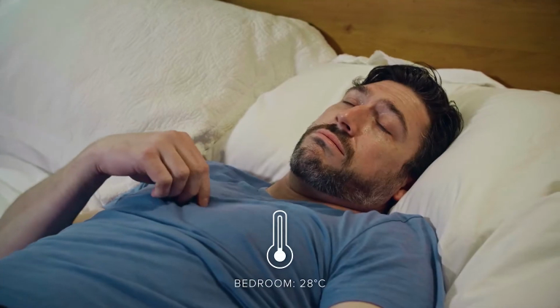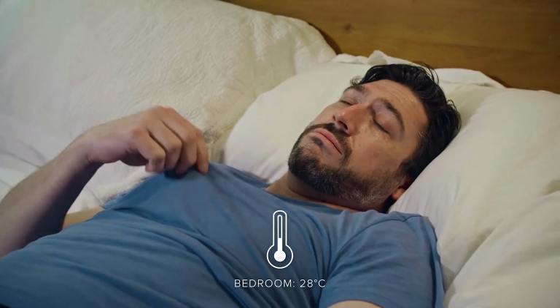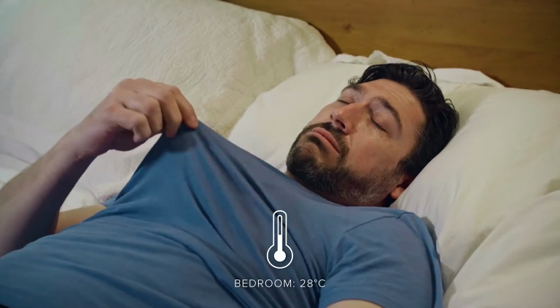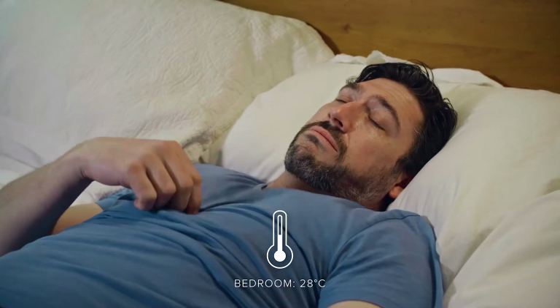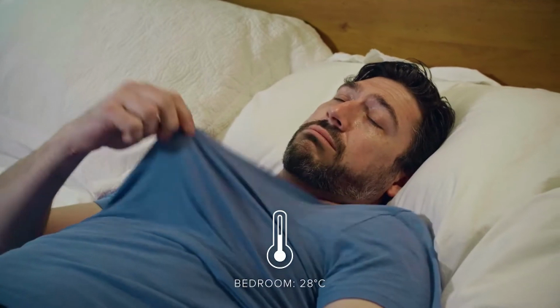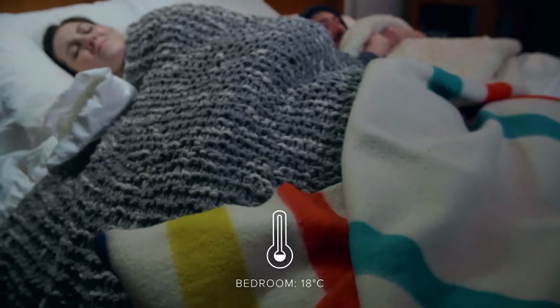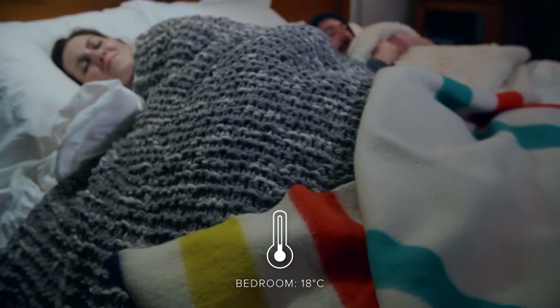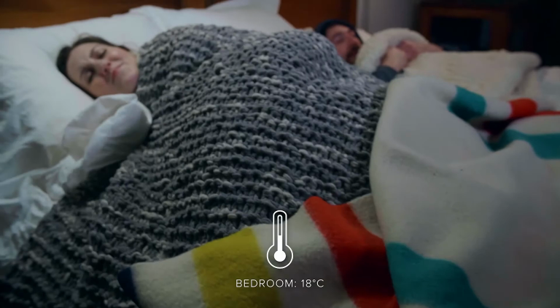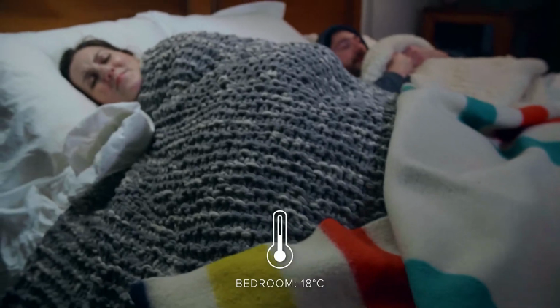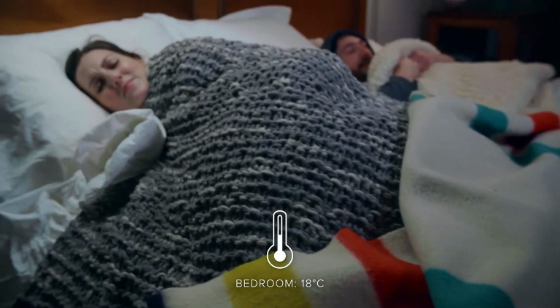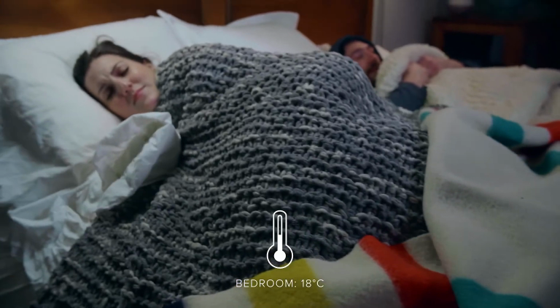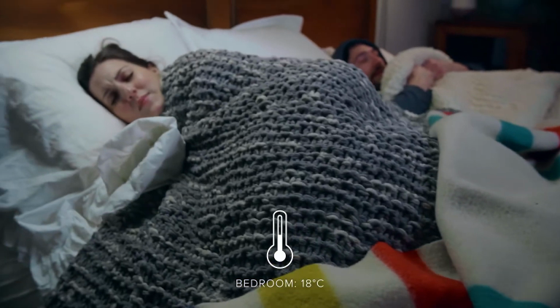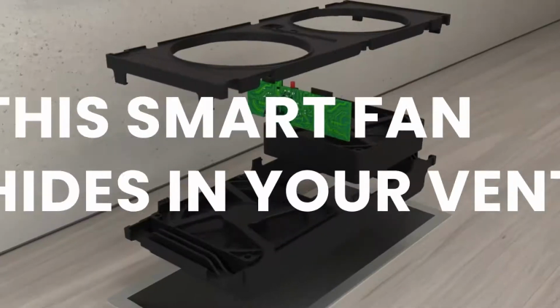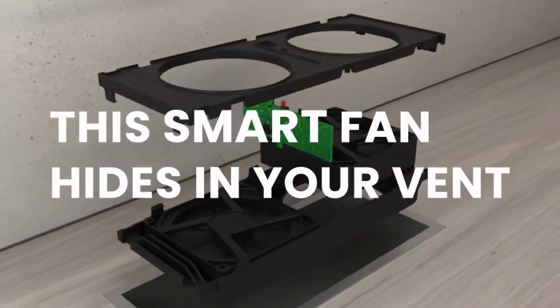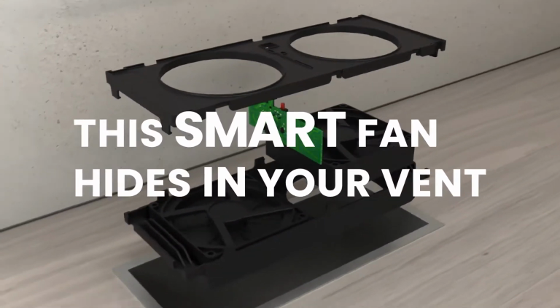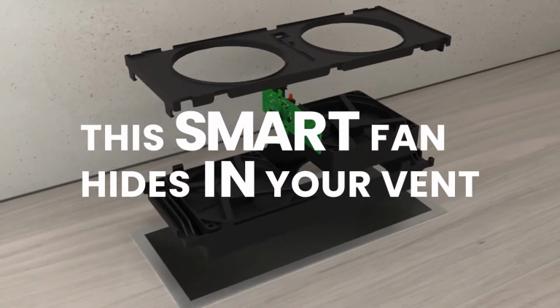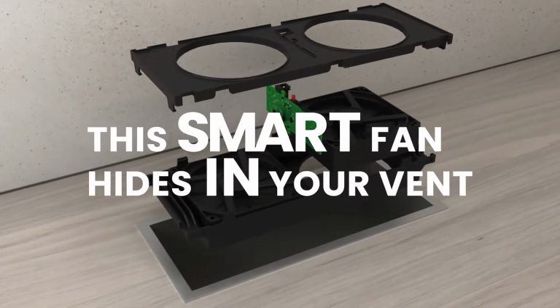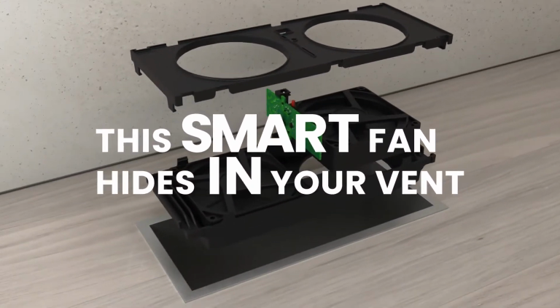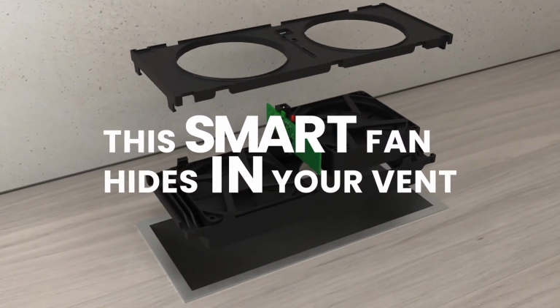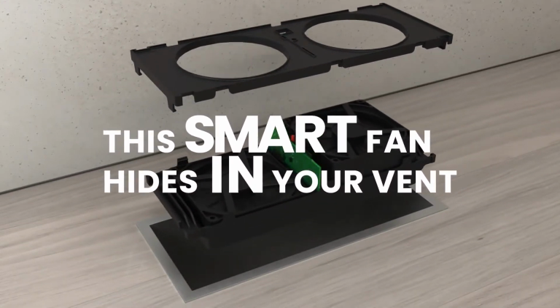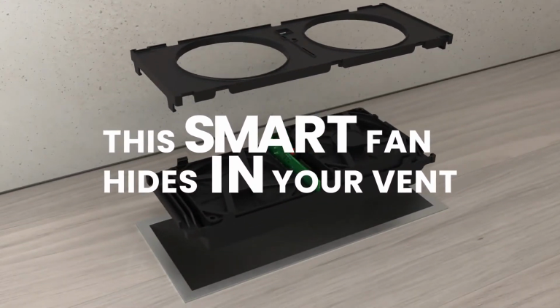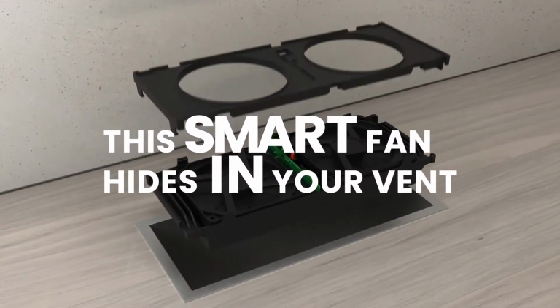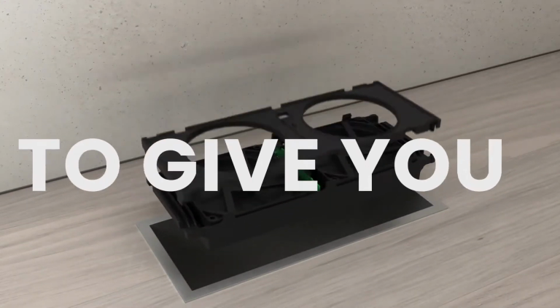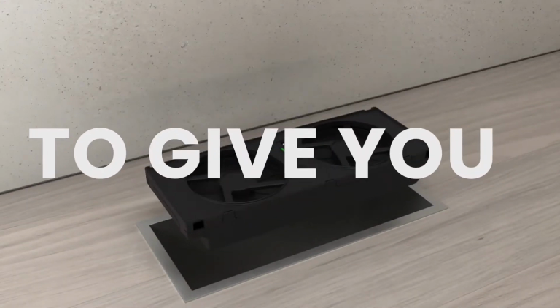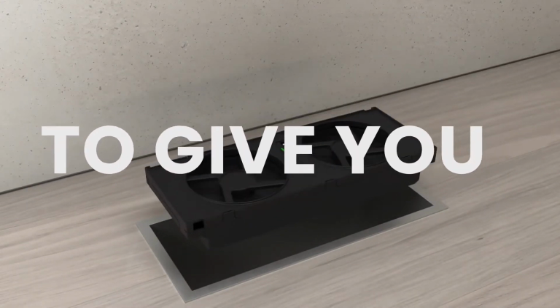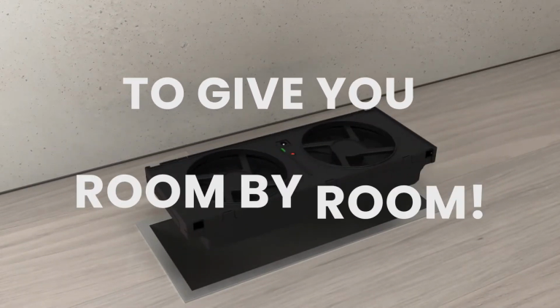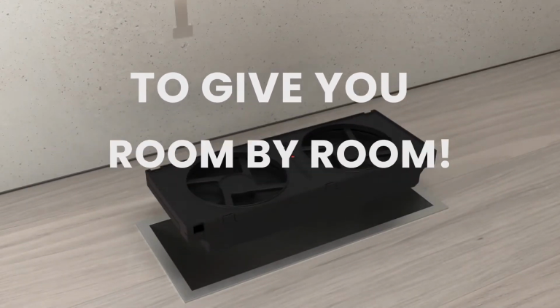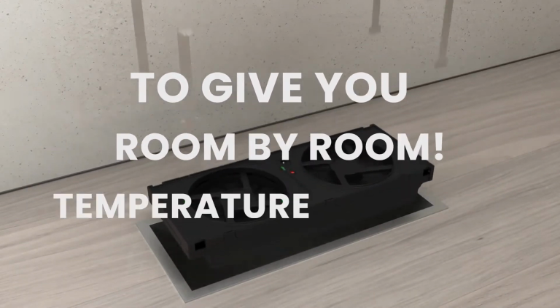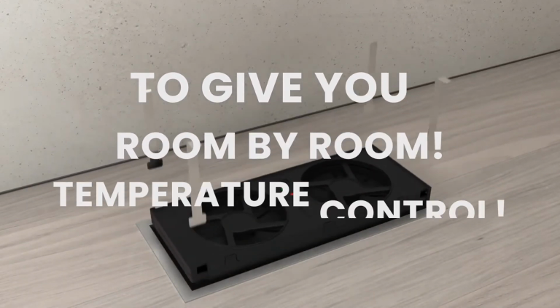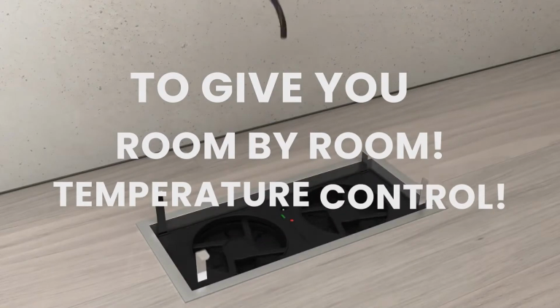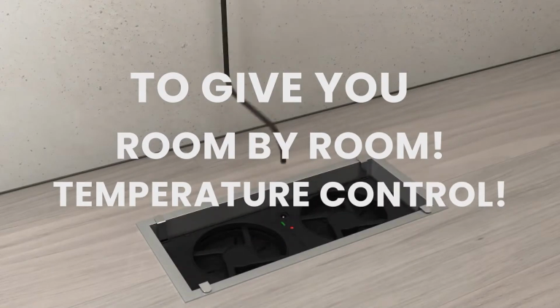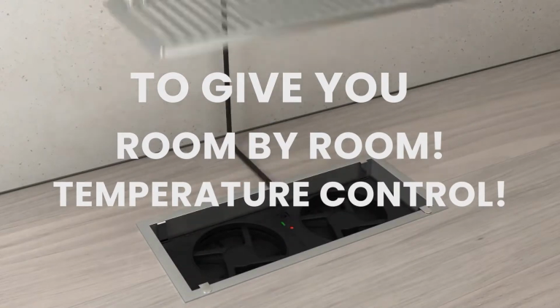Finally, a solution to those hot and cold rooms. This smart booster fan hides in your vent to give you room-by-room temperature control.